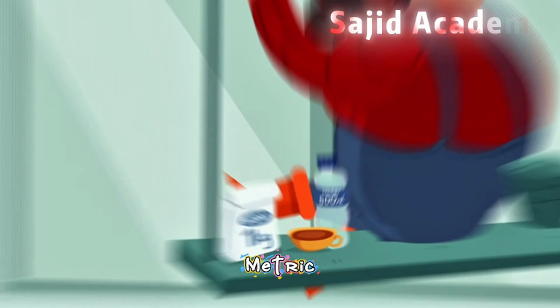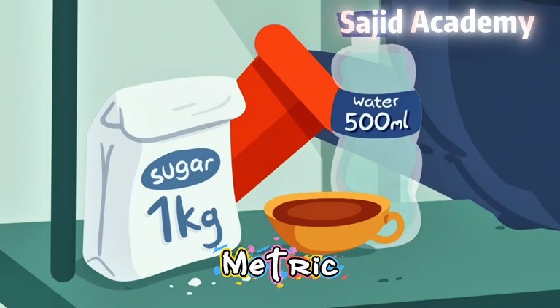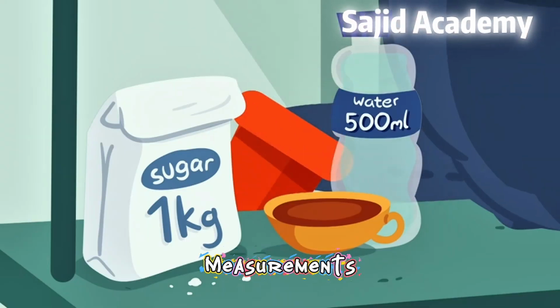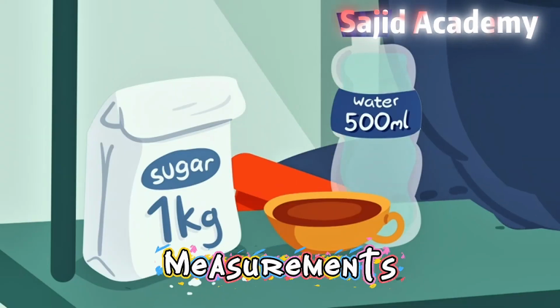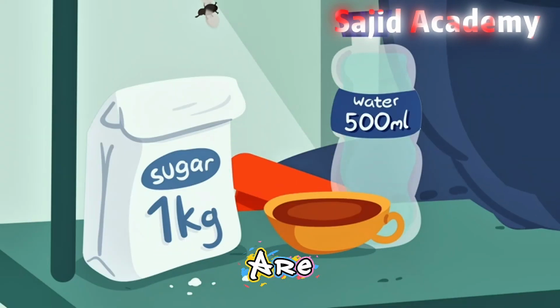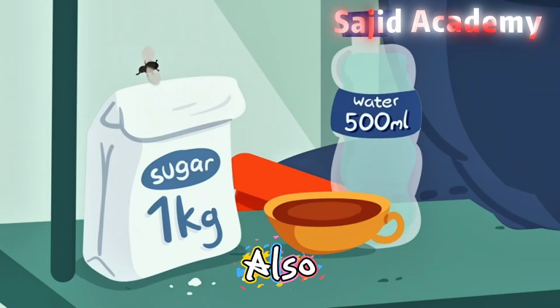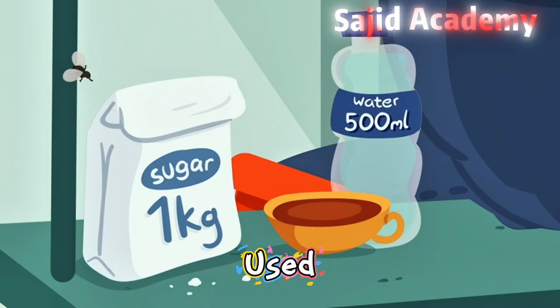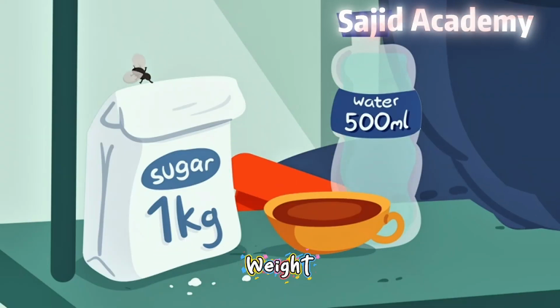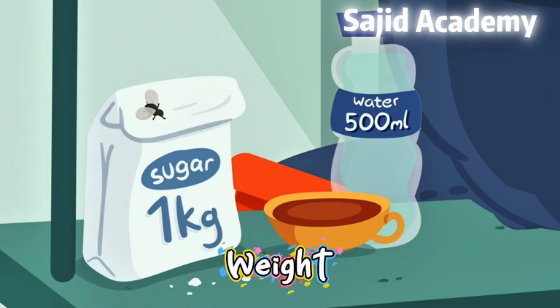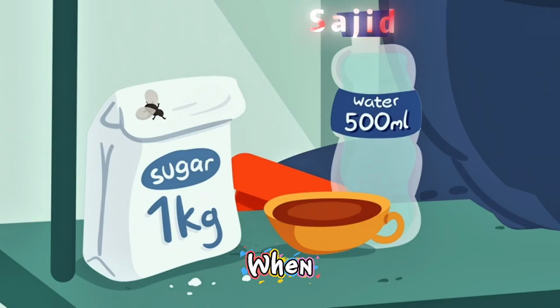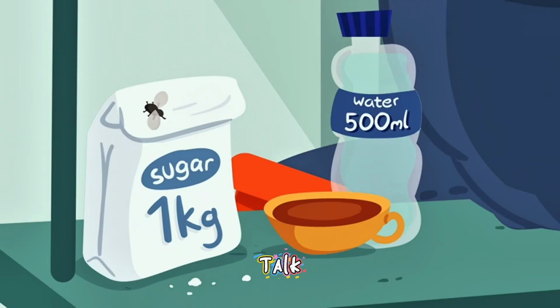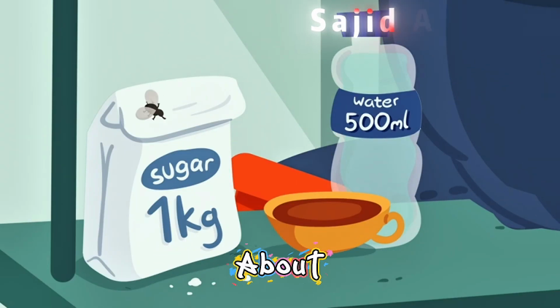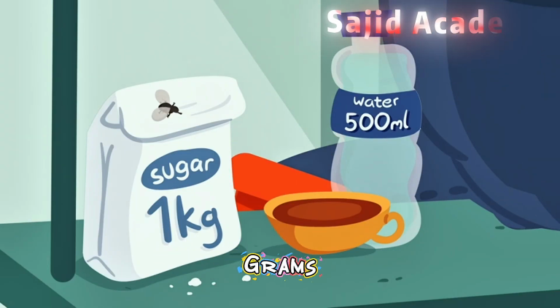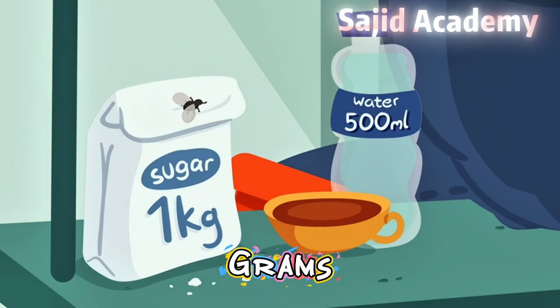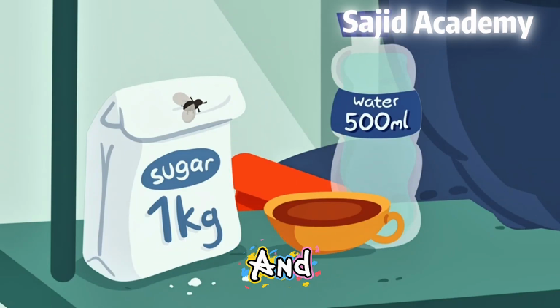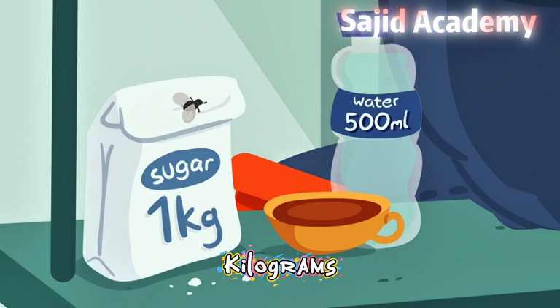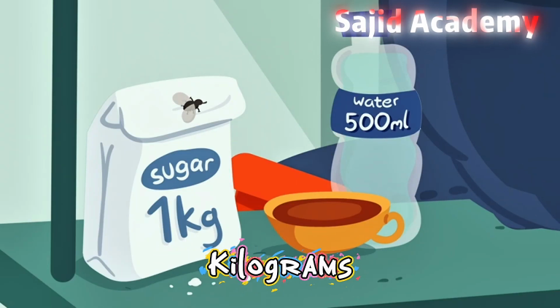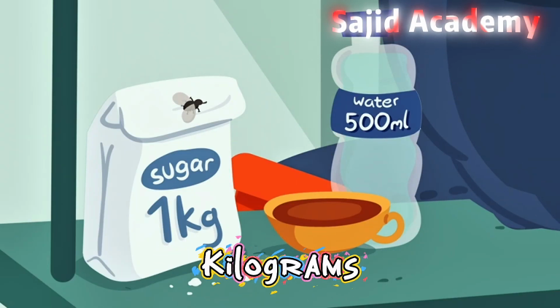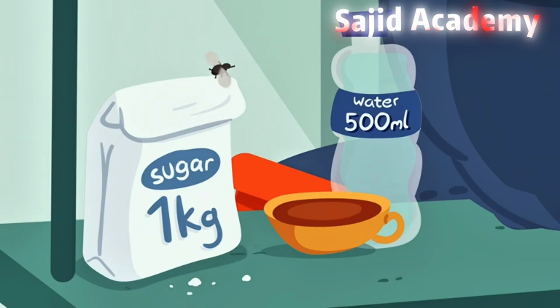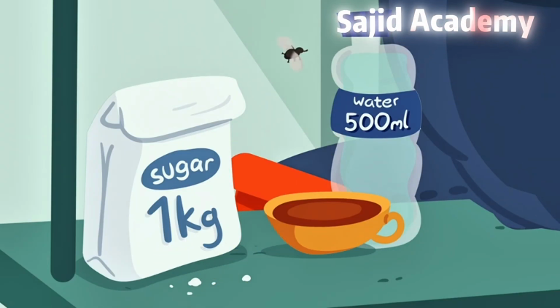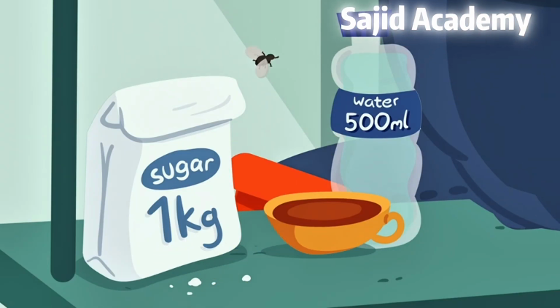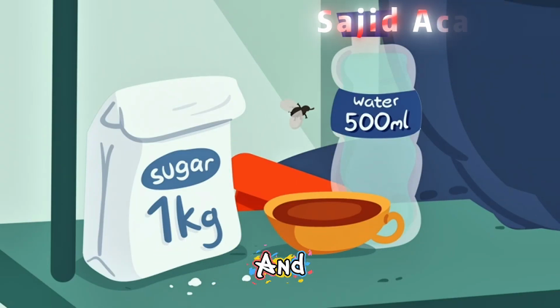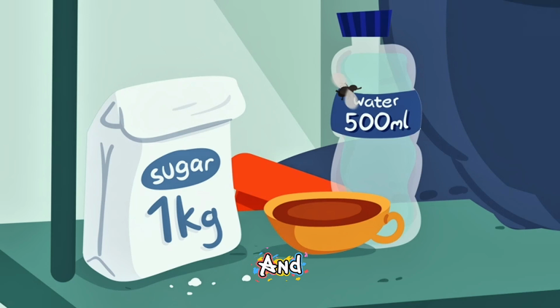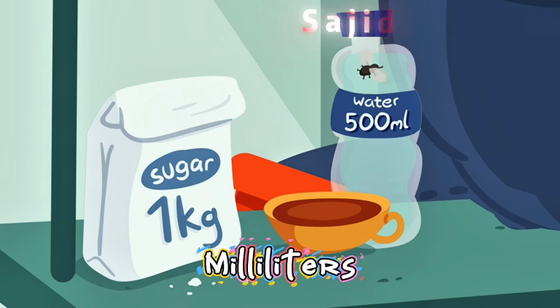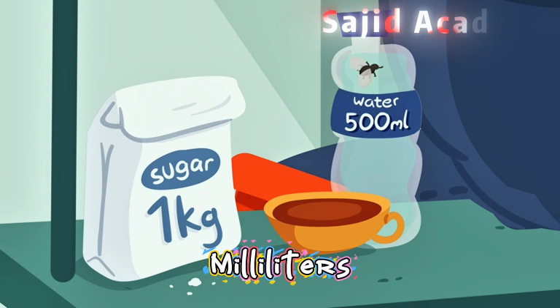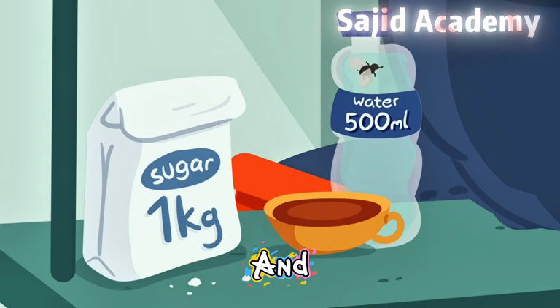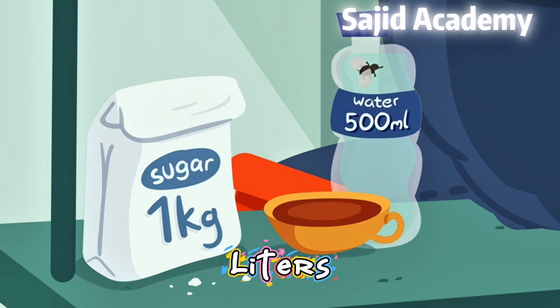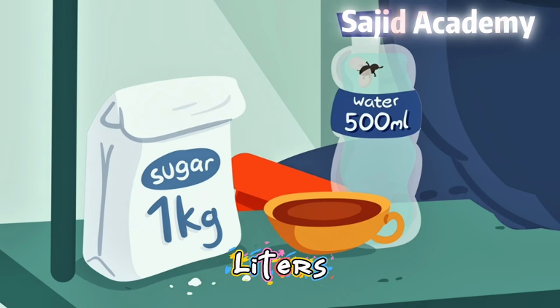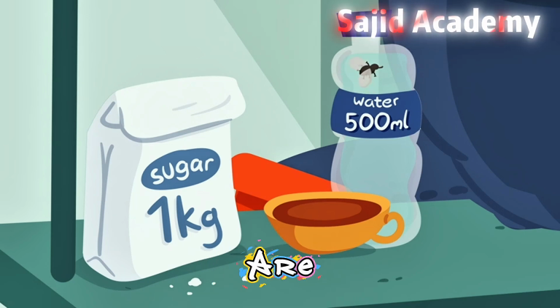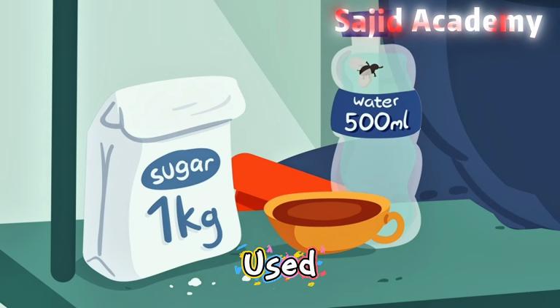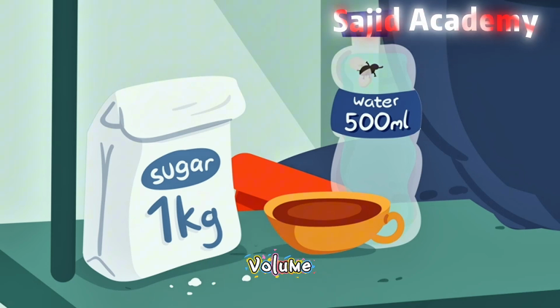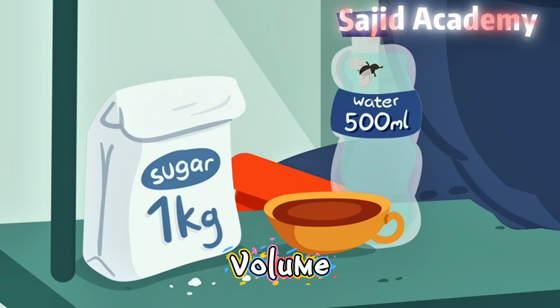Metric measurements are also used for weight, when we talk about grams and kilograms. And millilitres and litres are used for volume.